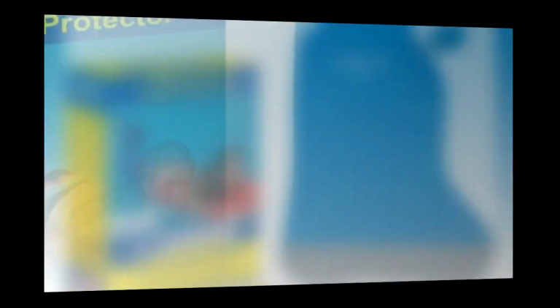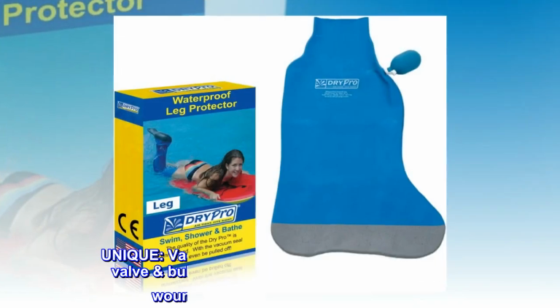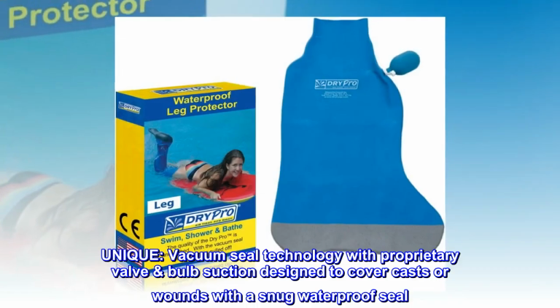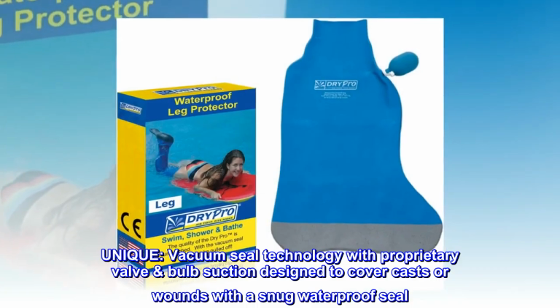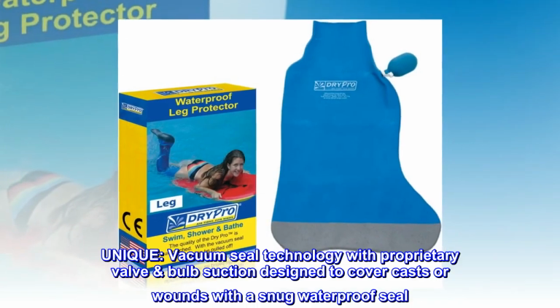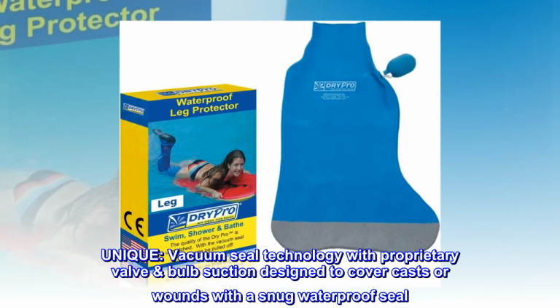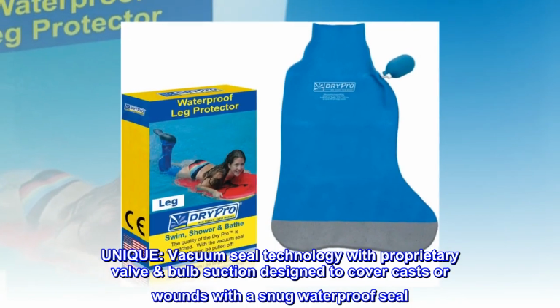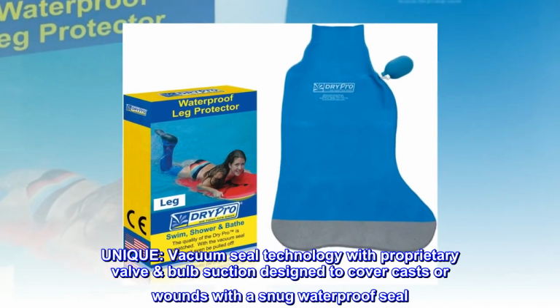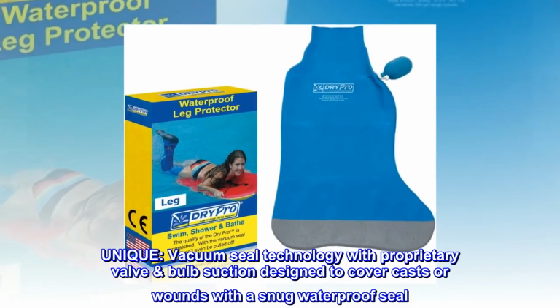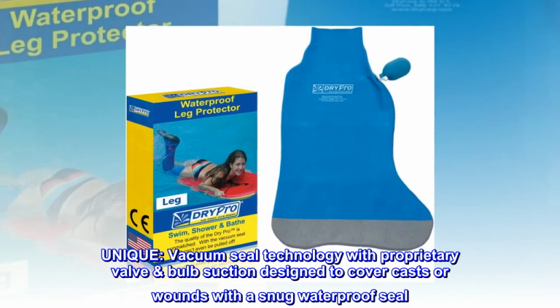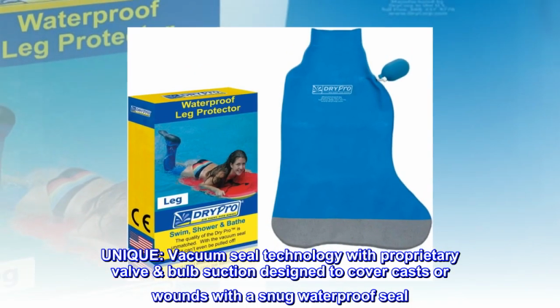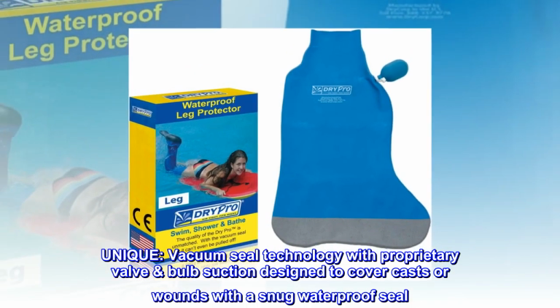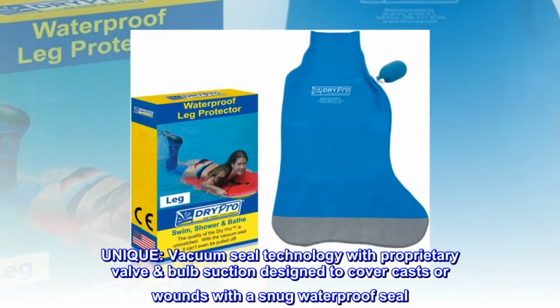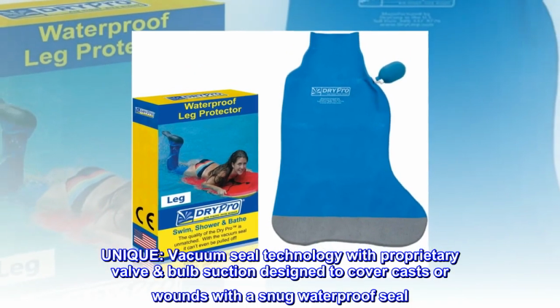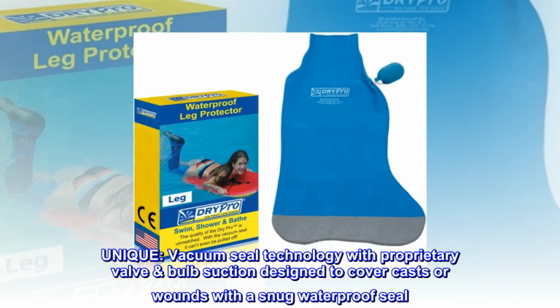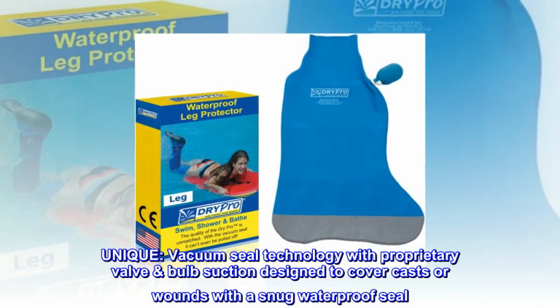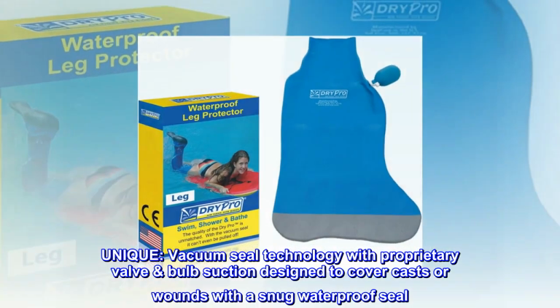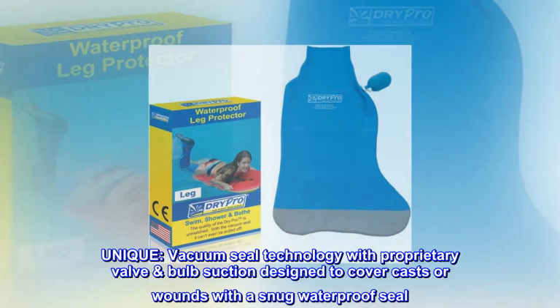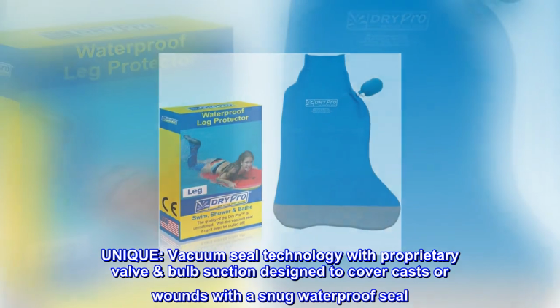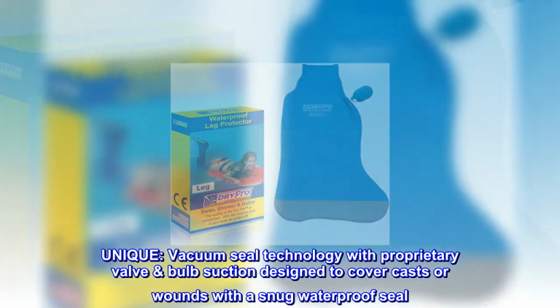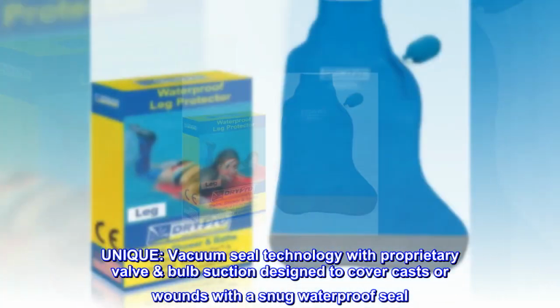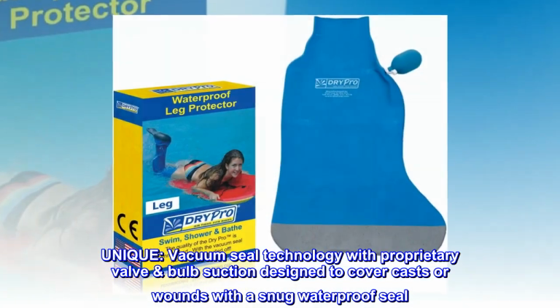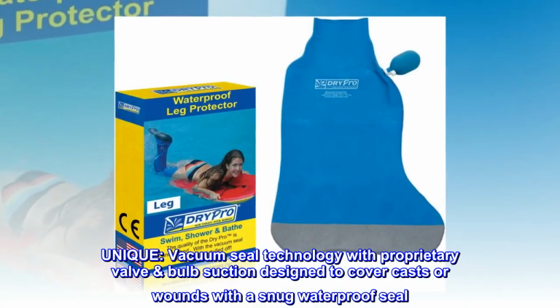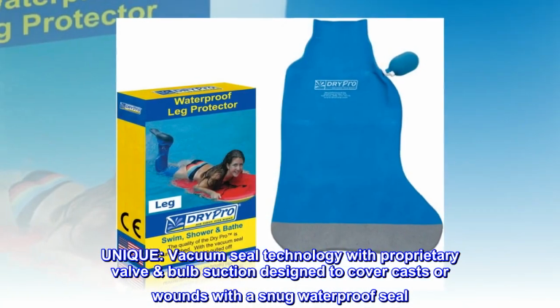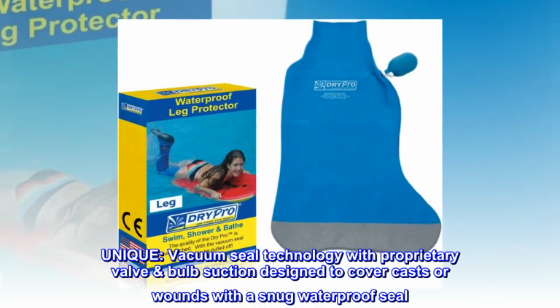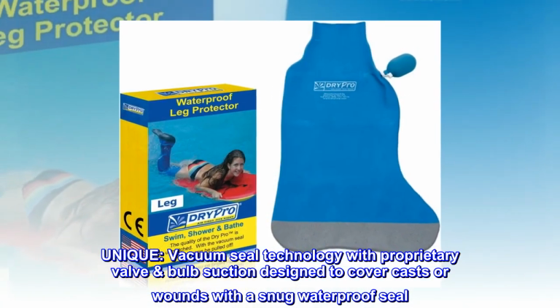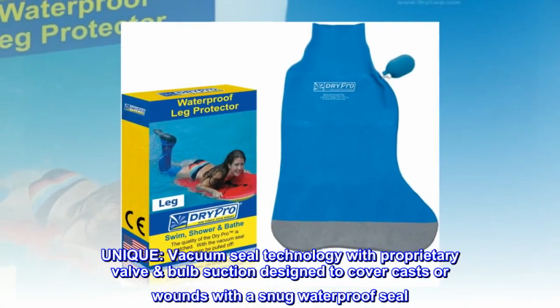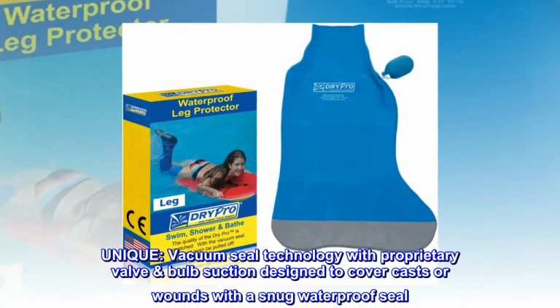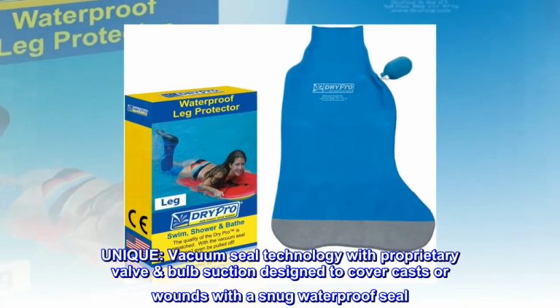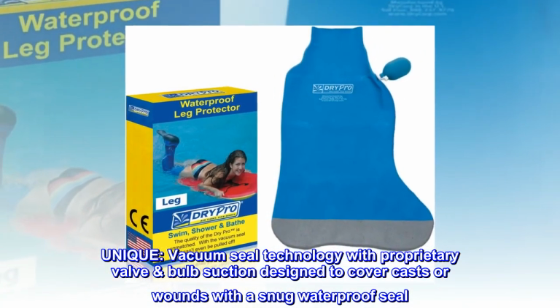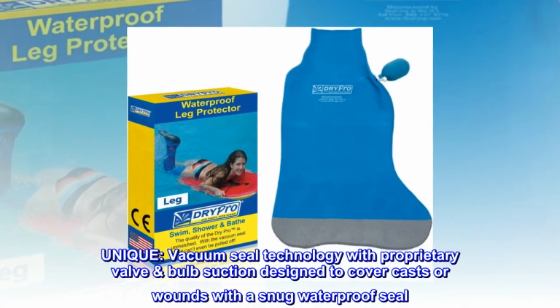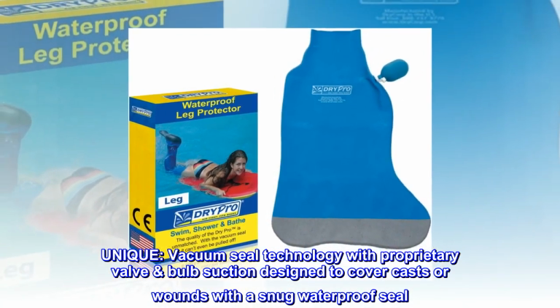Unique vacuum seal technology: a proprietary valve with suction design covers casts or wounds with a snug, waterproof seal.